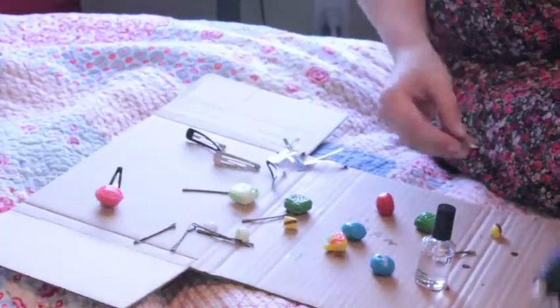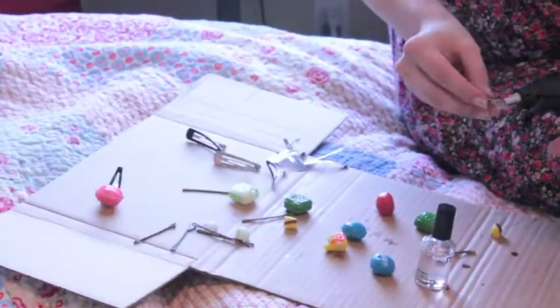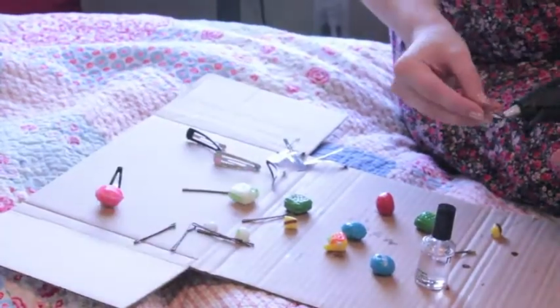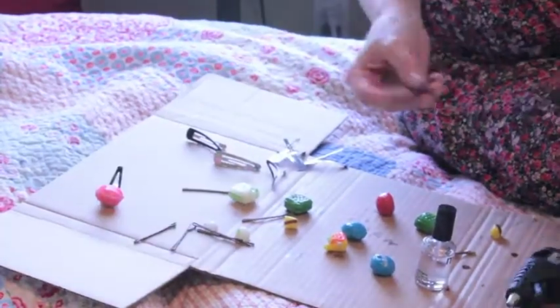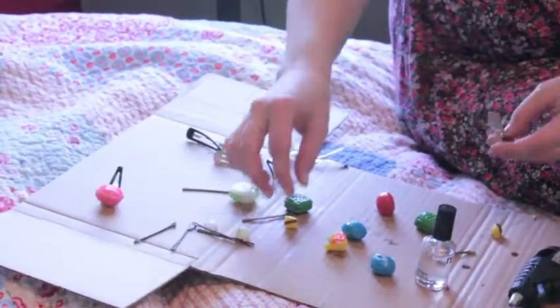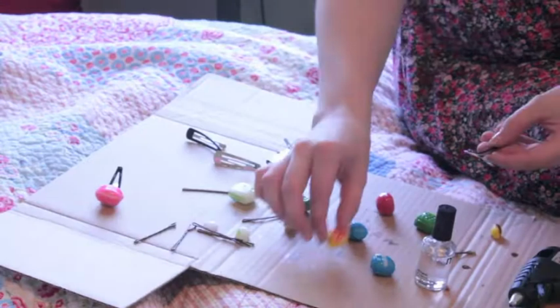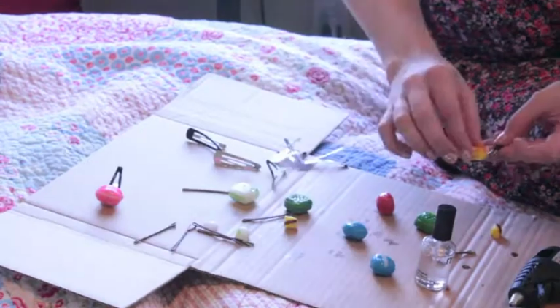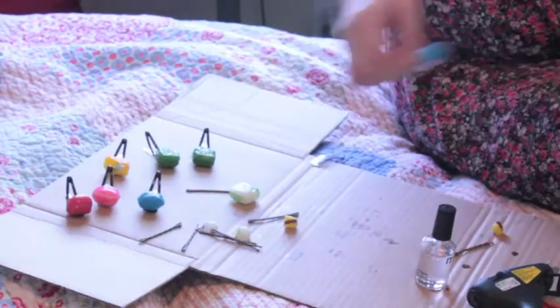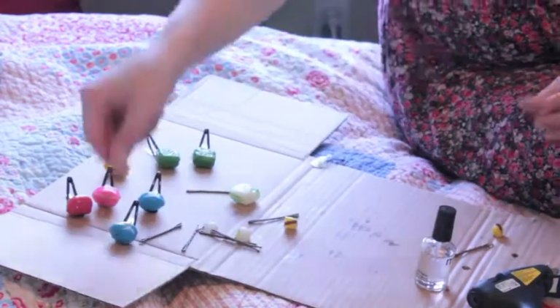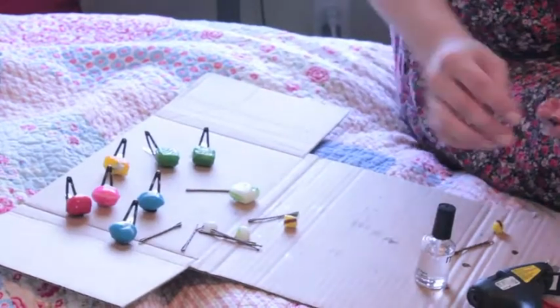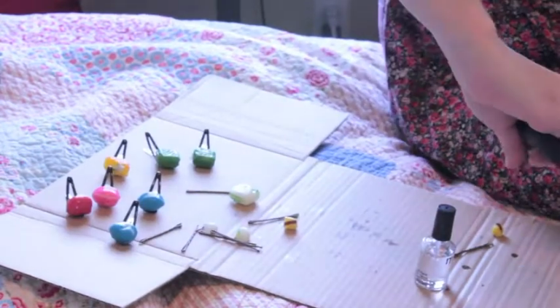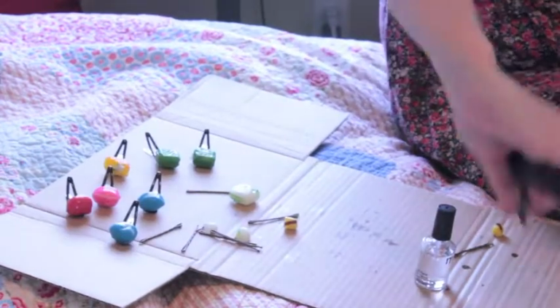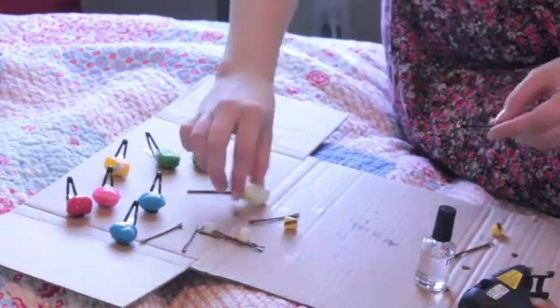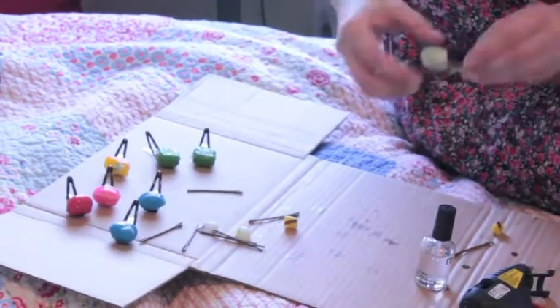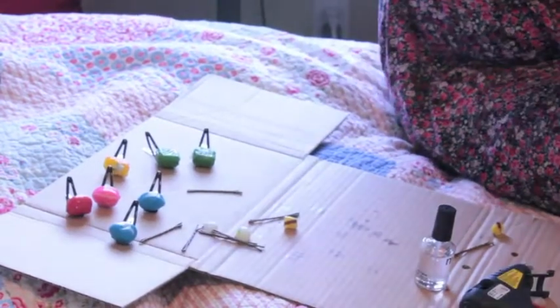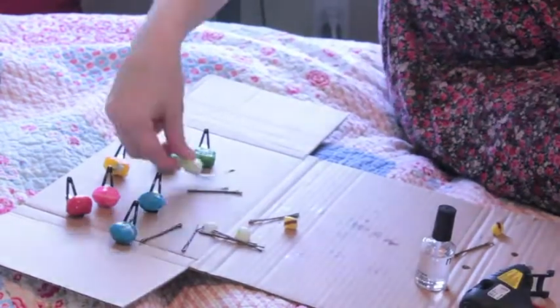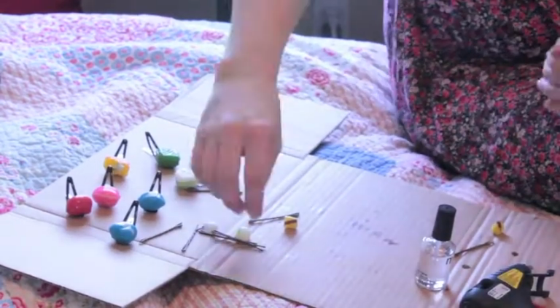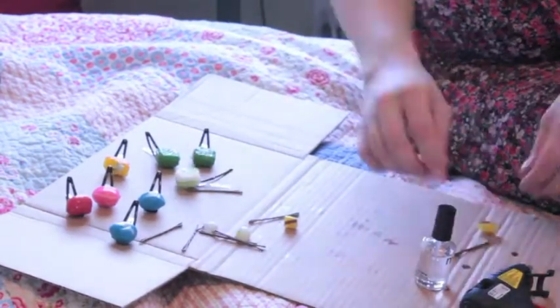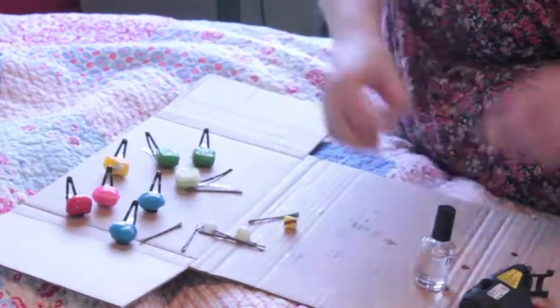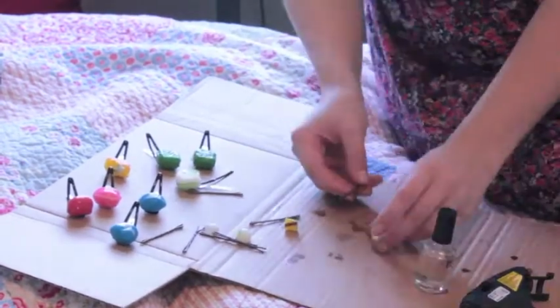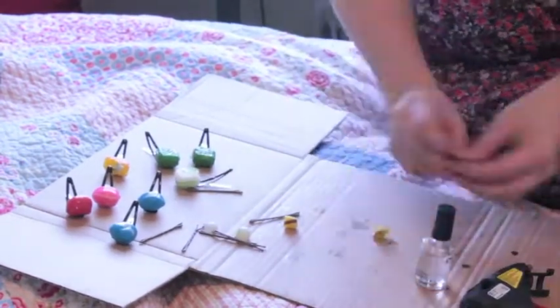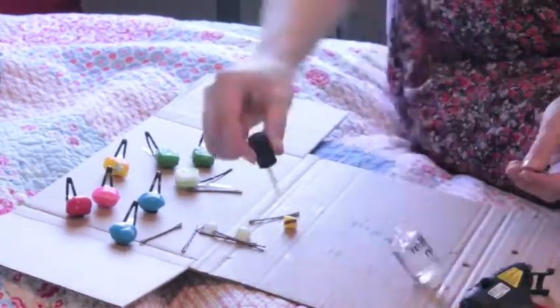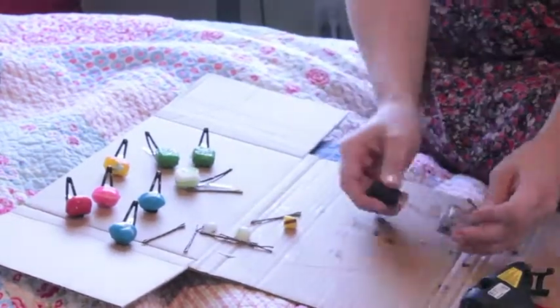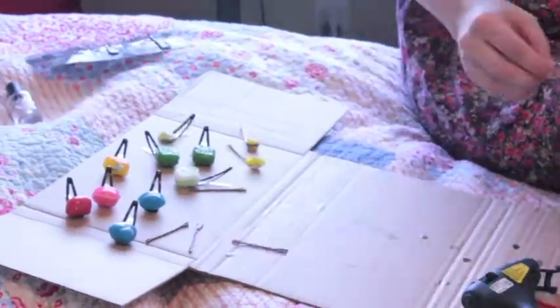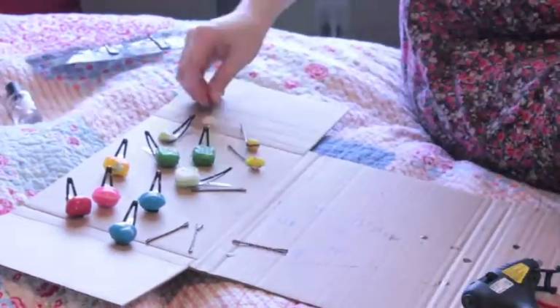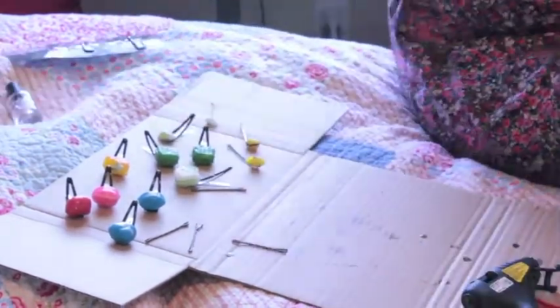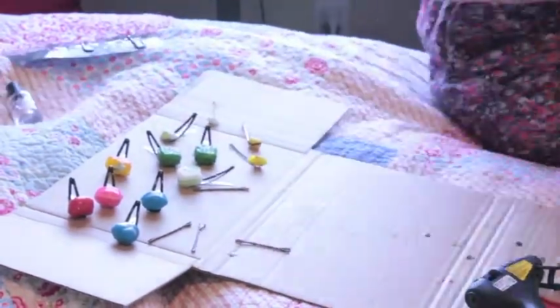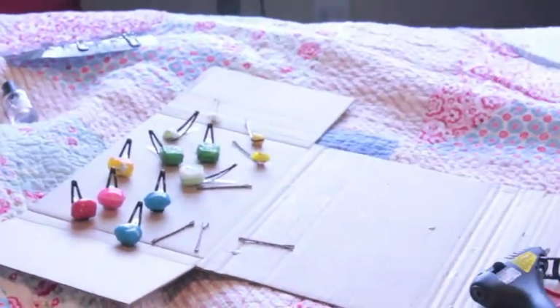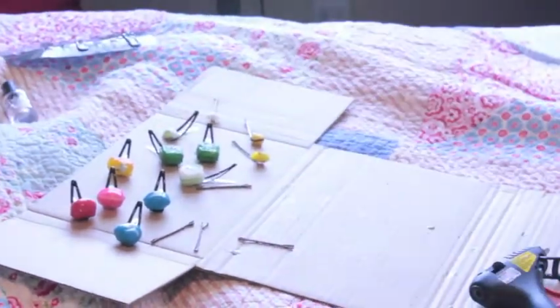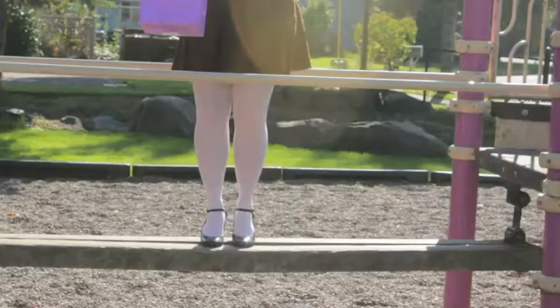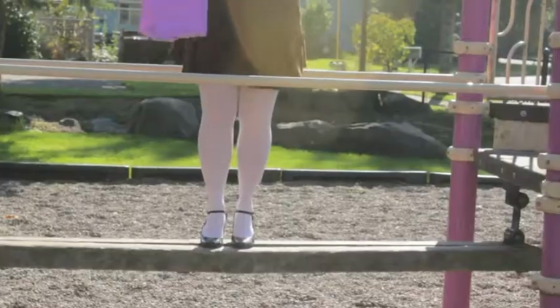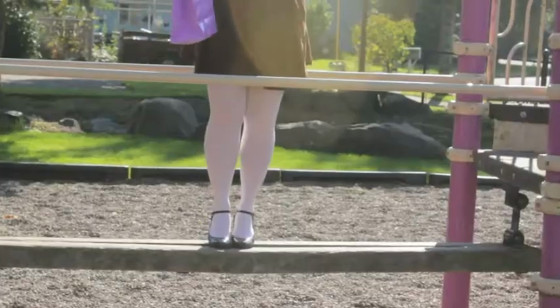Then I hot glued the candies onto the hair clips, making sure to keep the hair clips open, because otherwise they'll pop off when you close them onto your head.